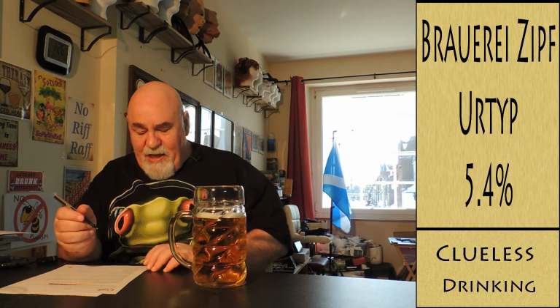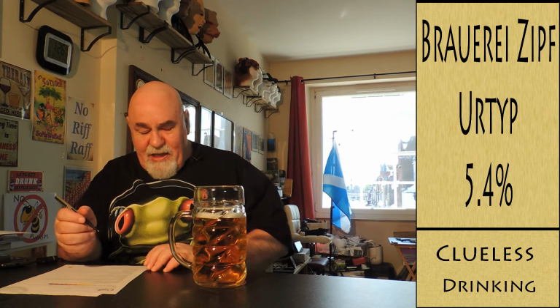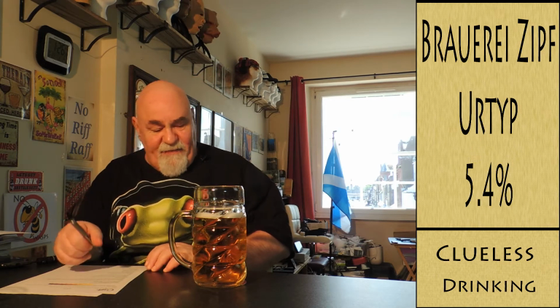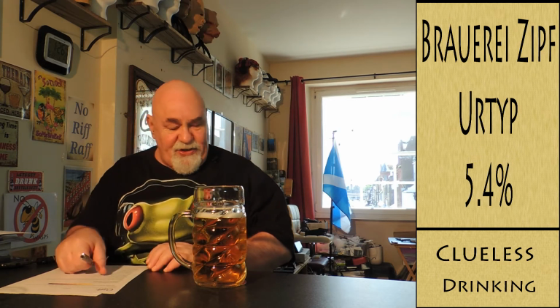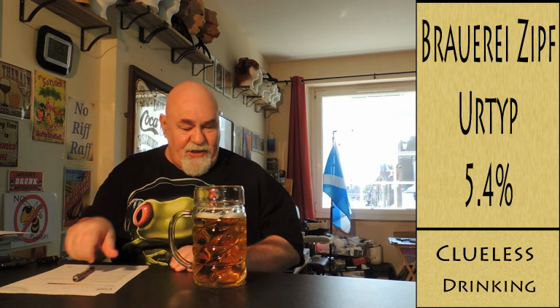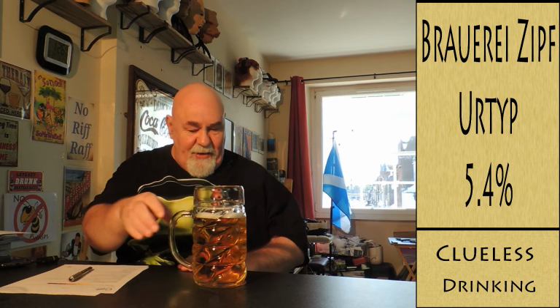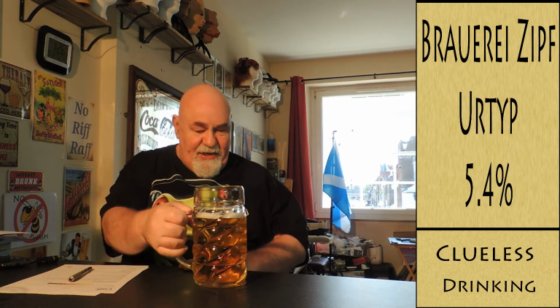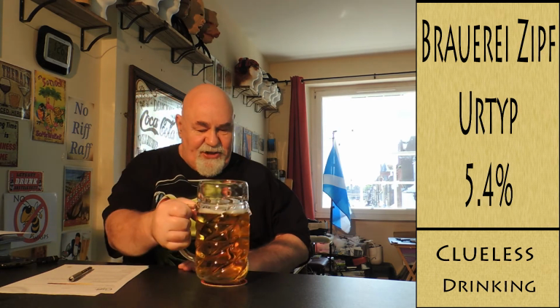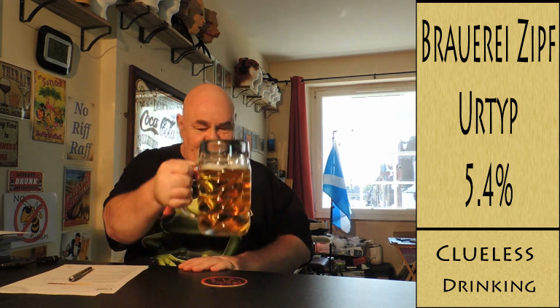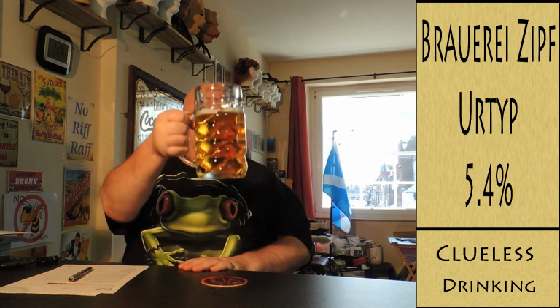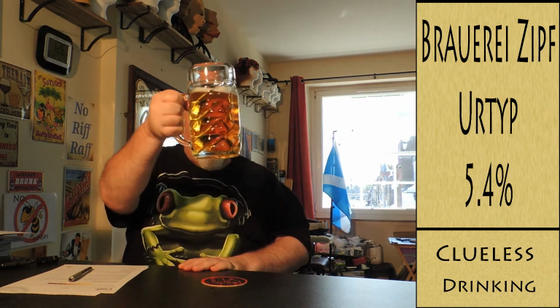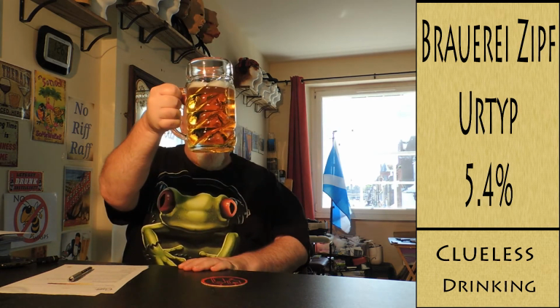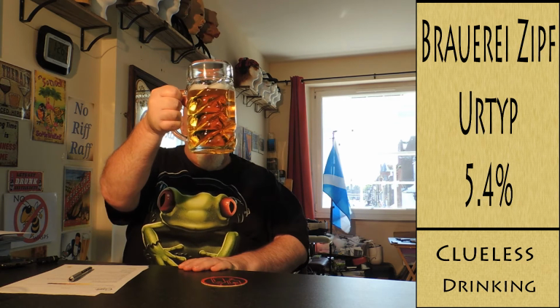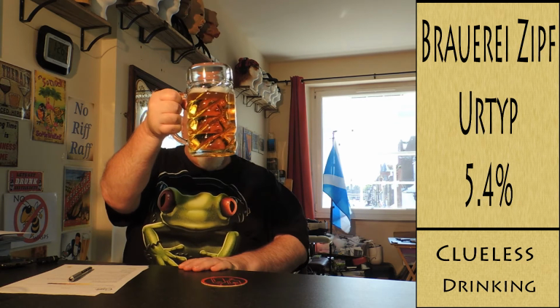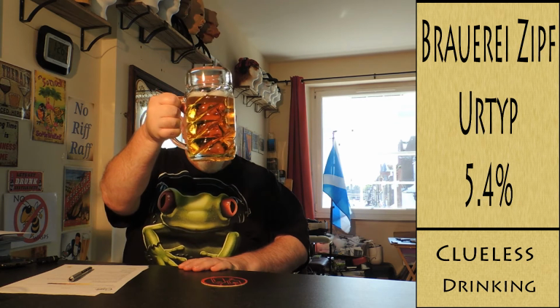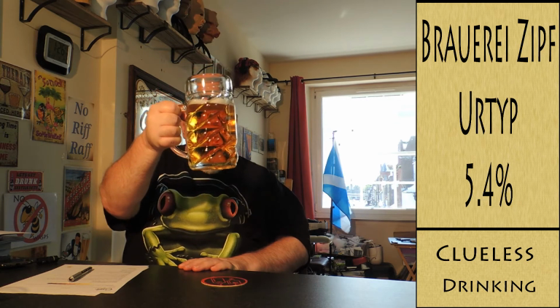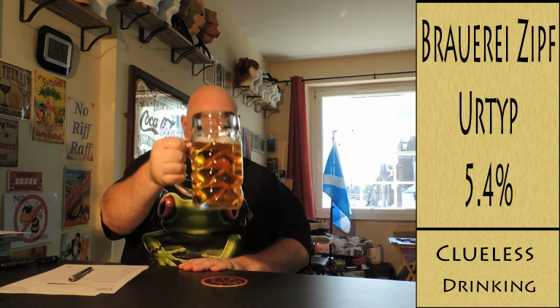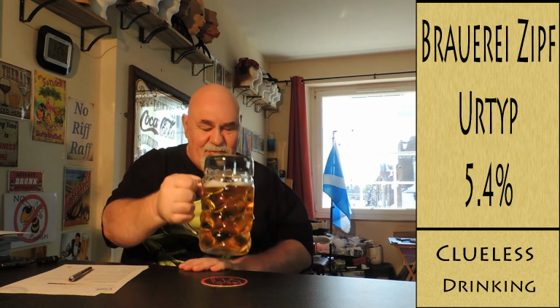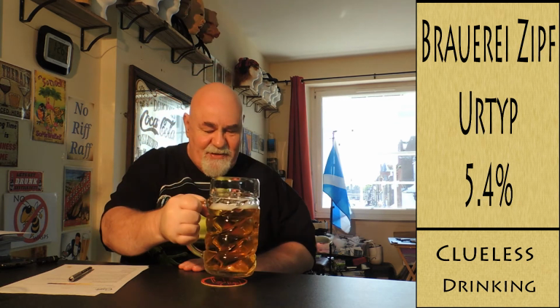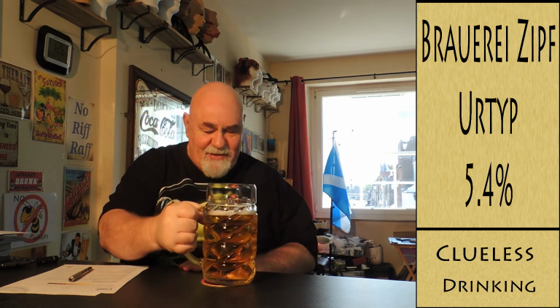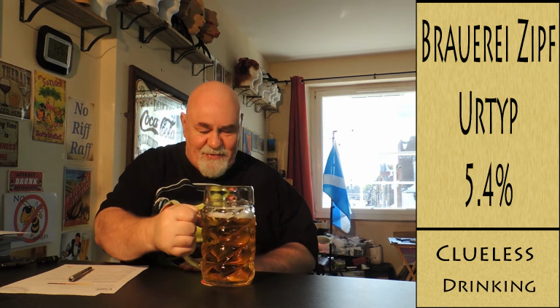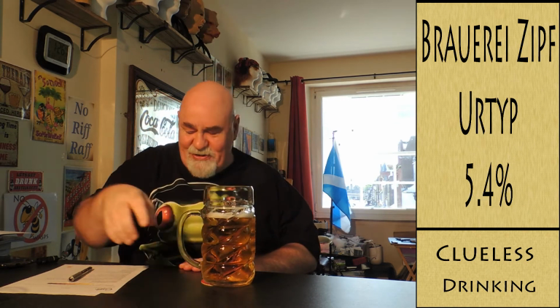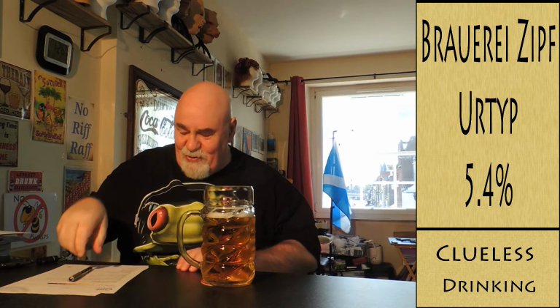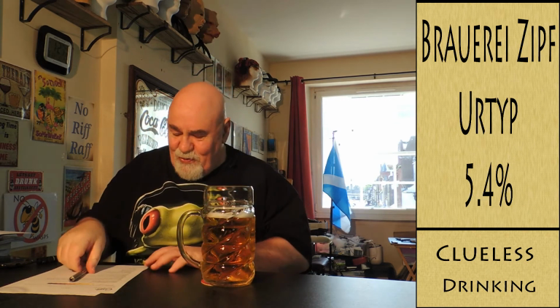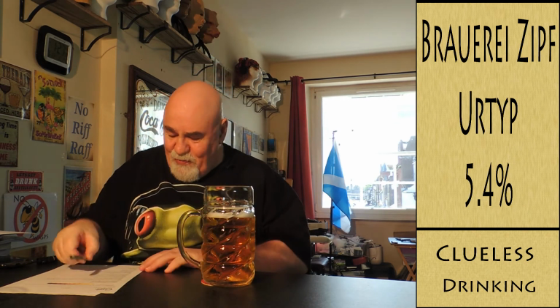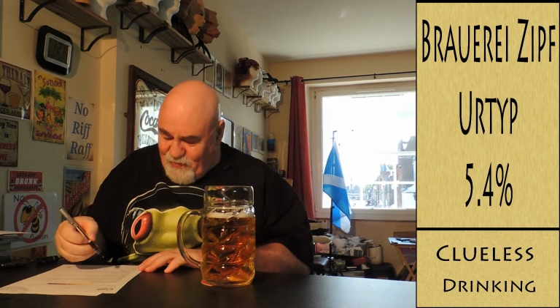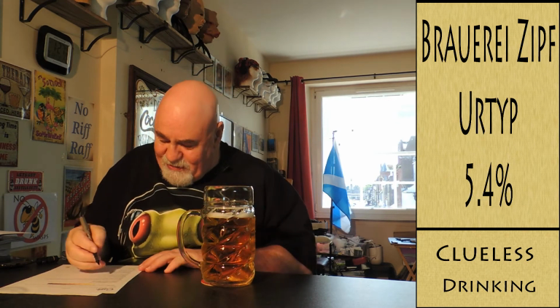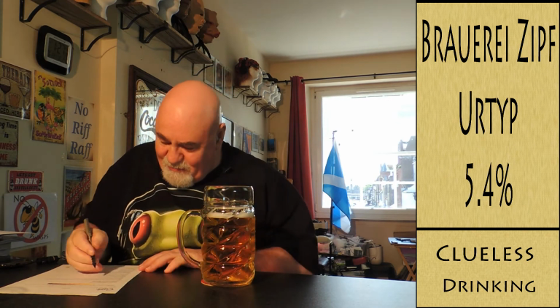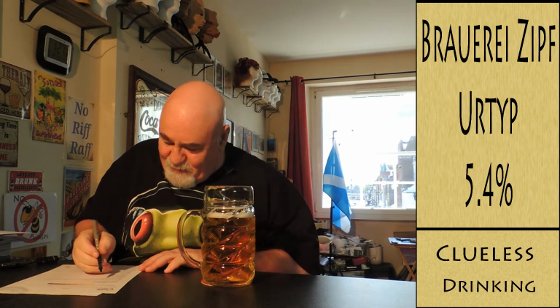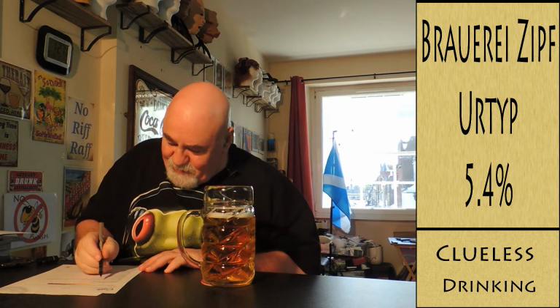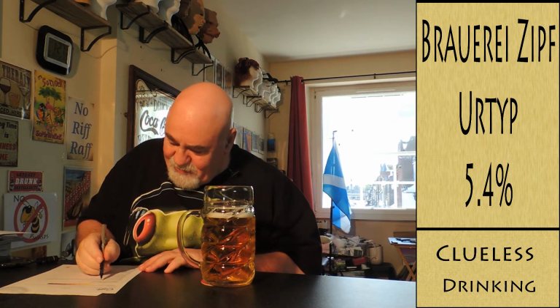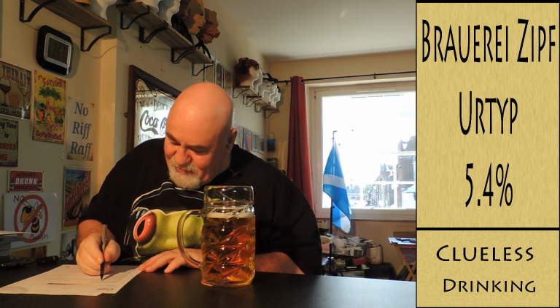The visual carbonation — yeah, there are some slow rising bubbles there.